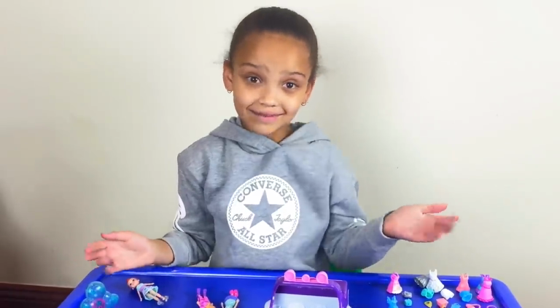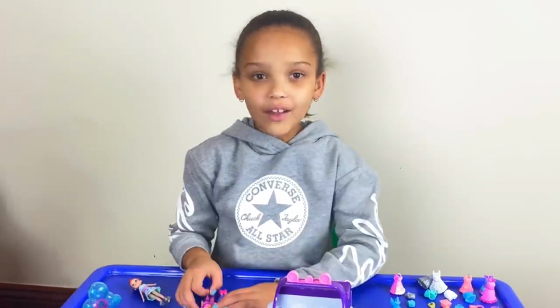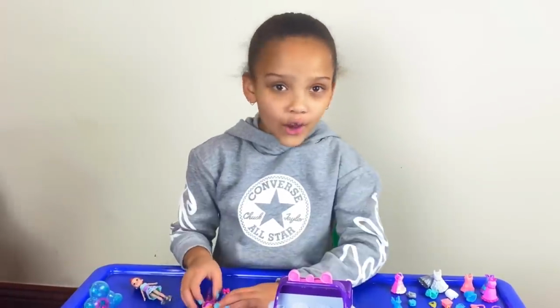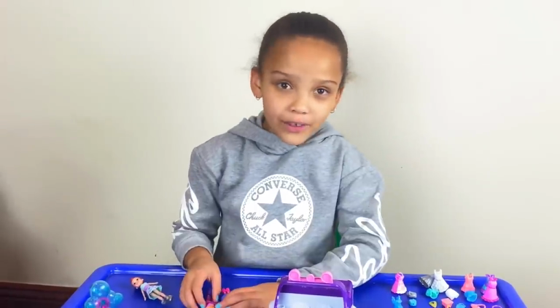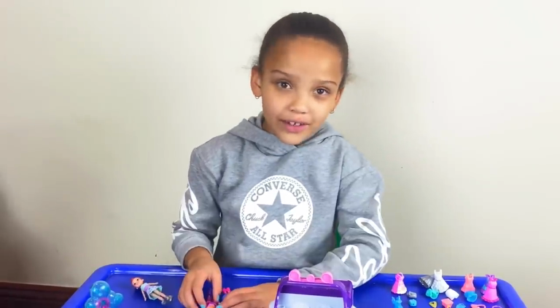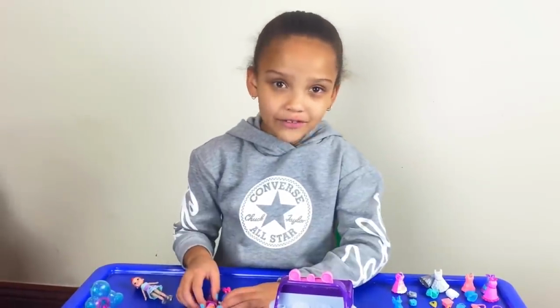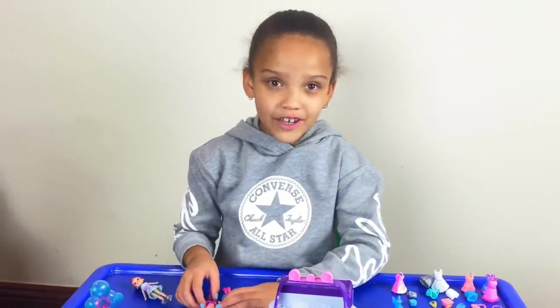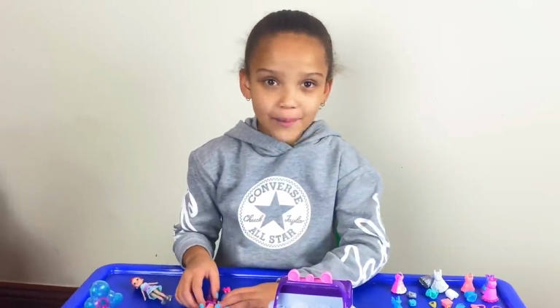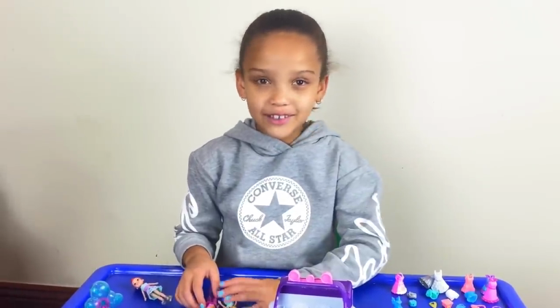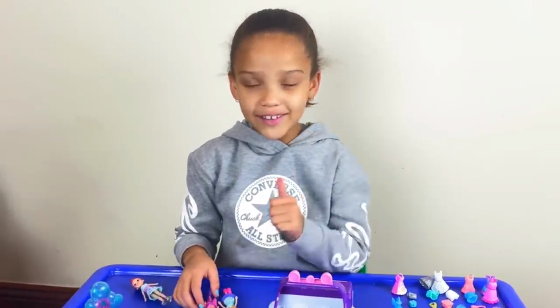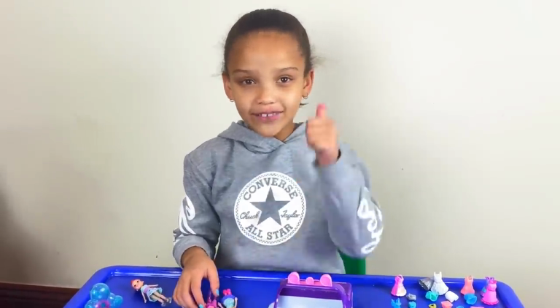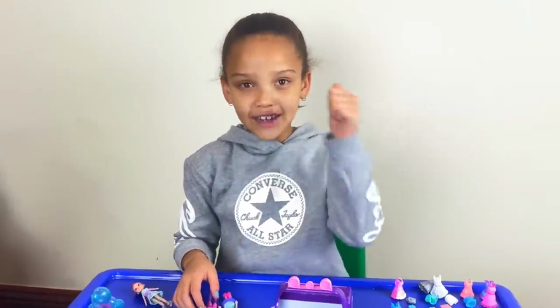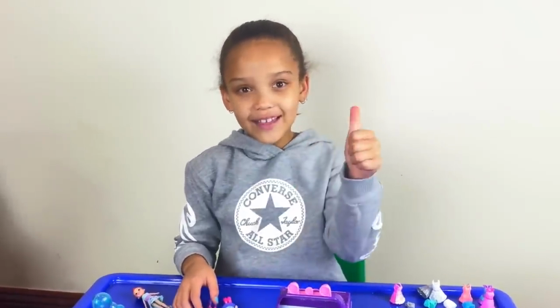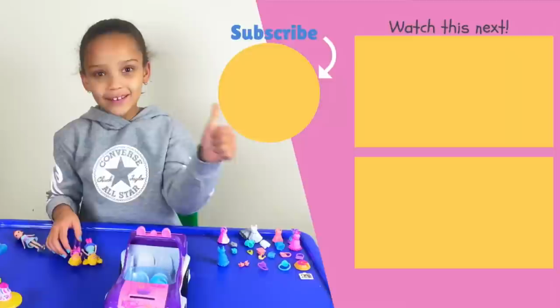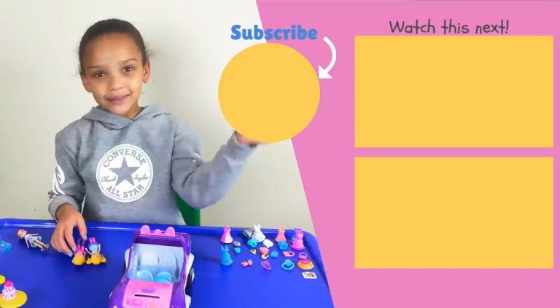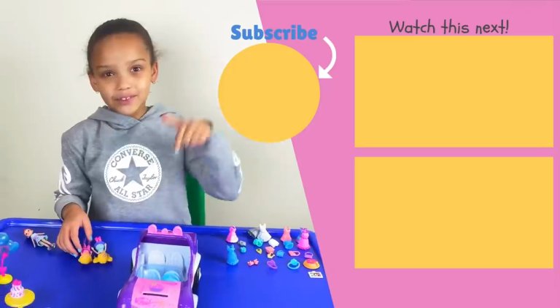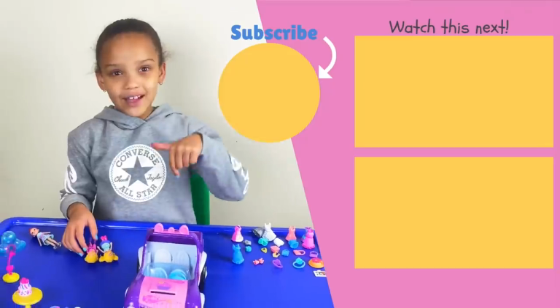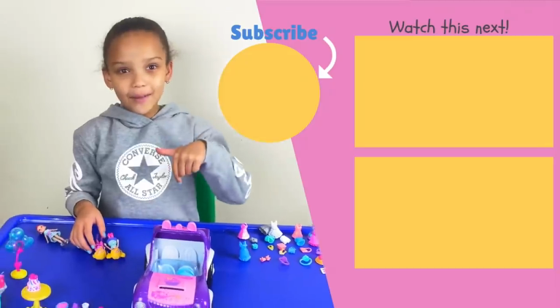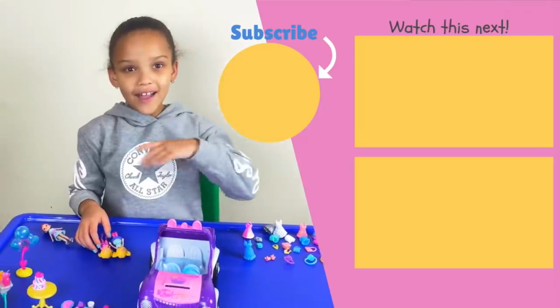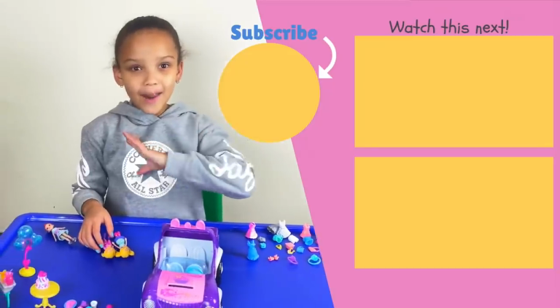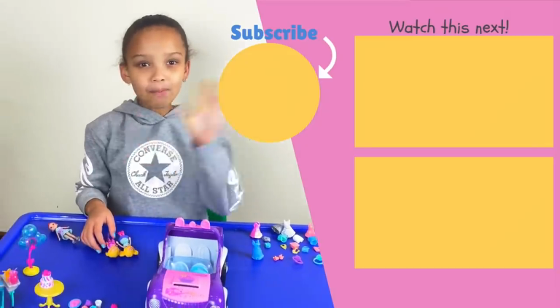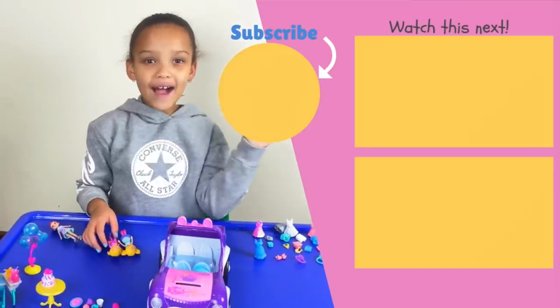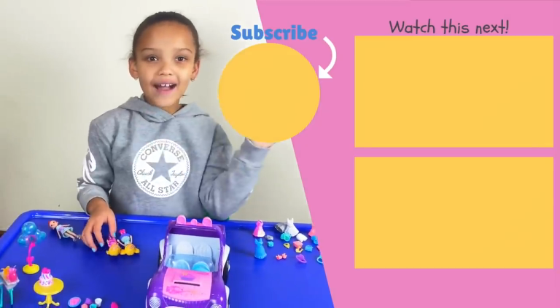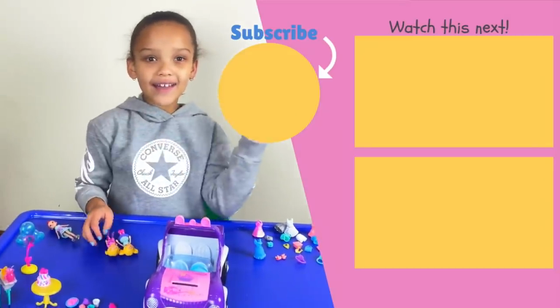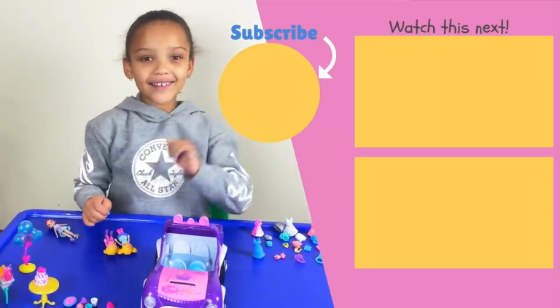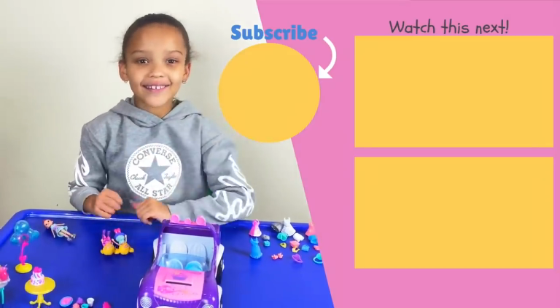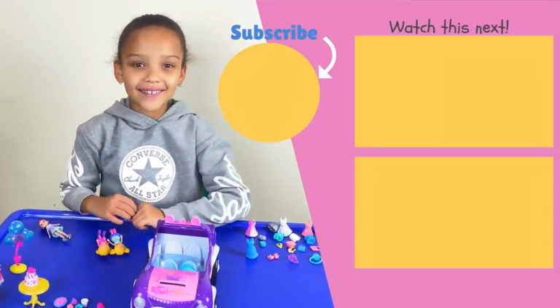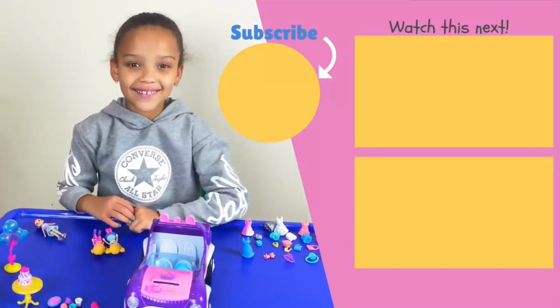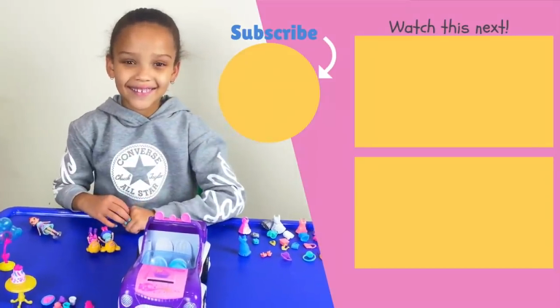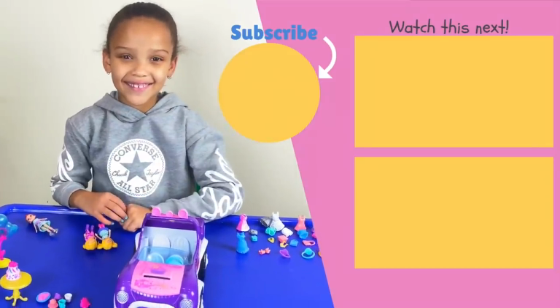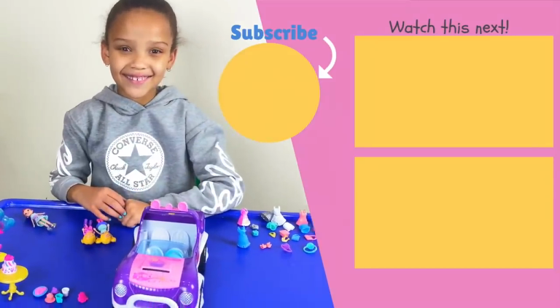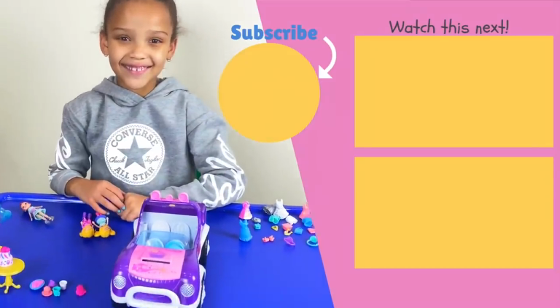I hope you enjoyed this video! Make sure you give it a like, subscribe, and bye!